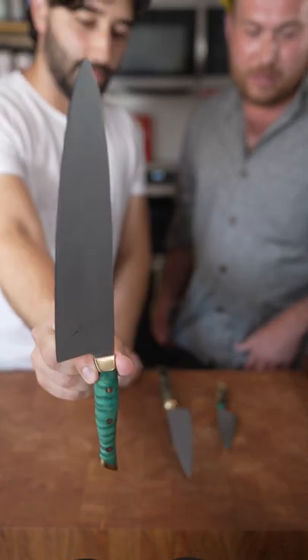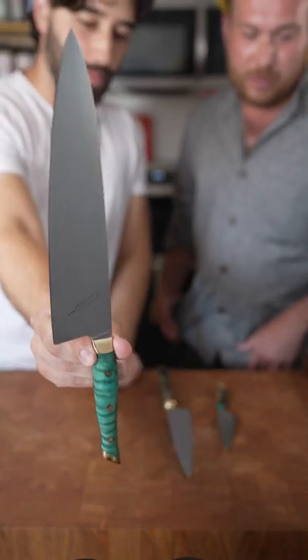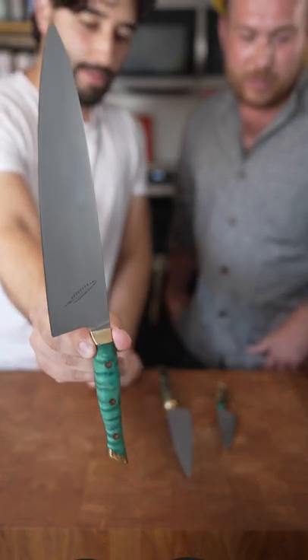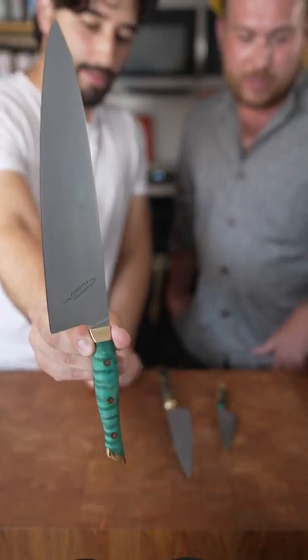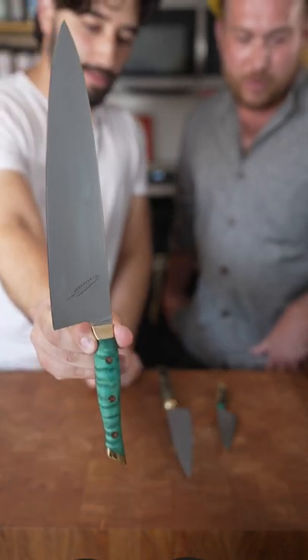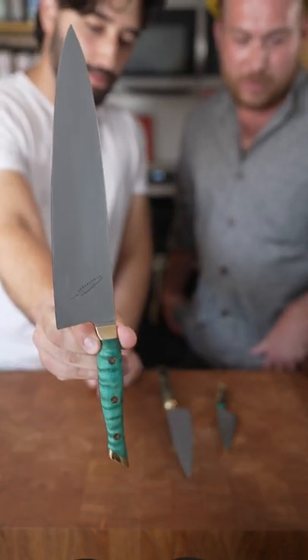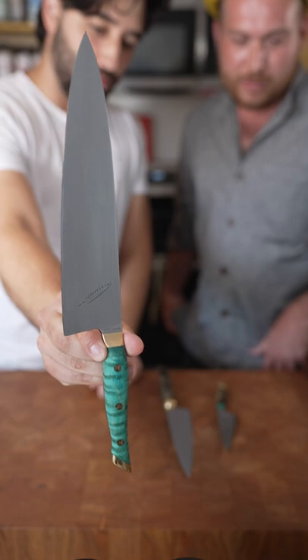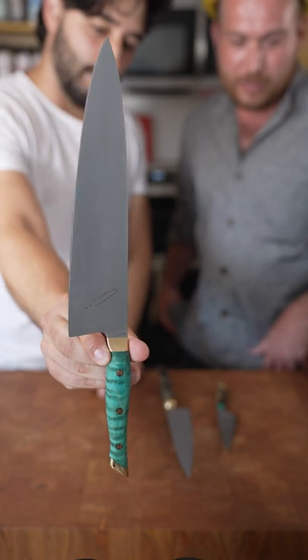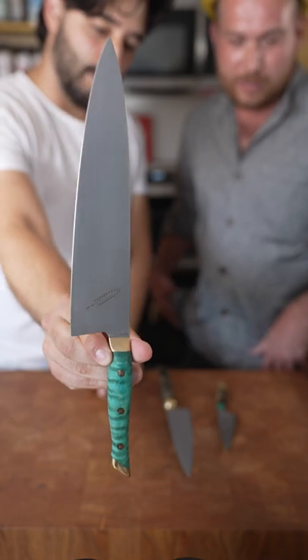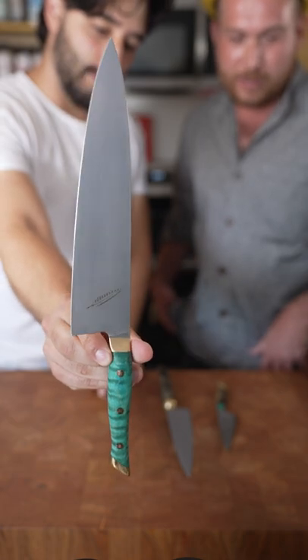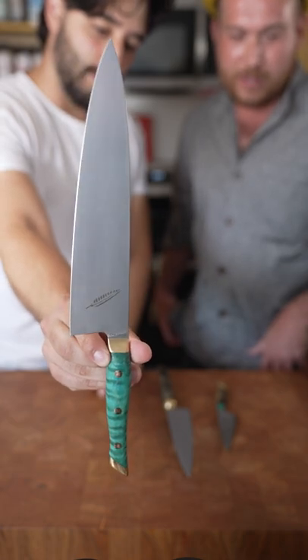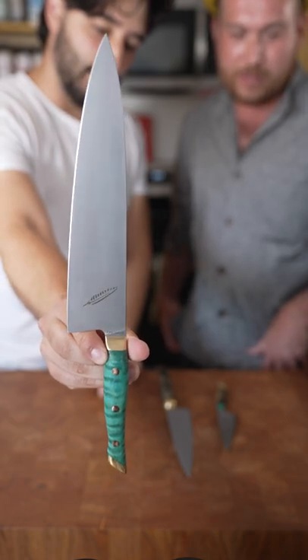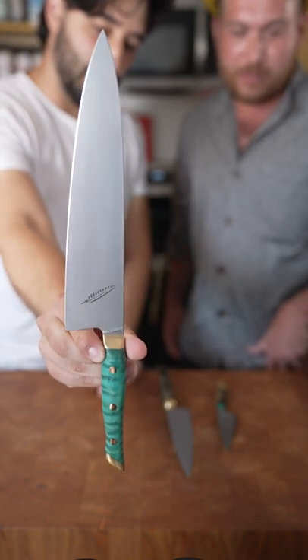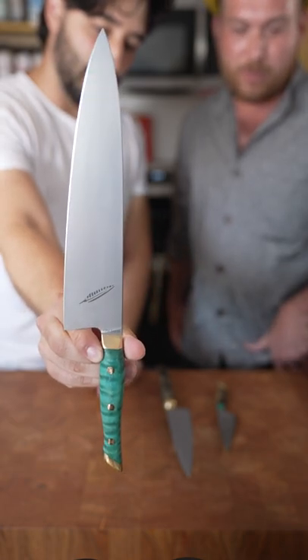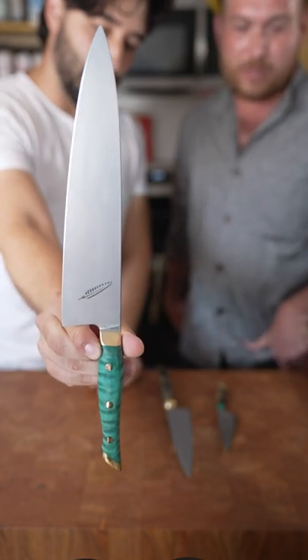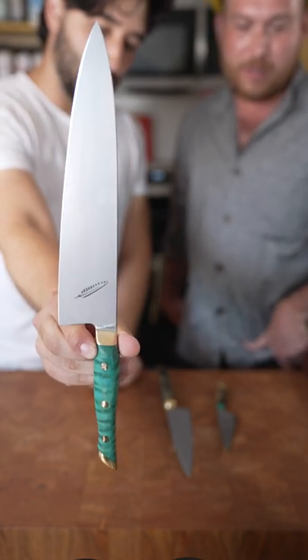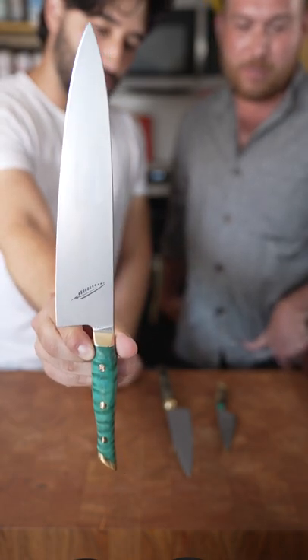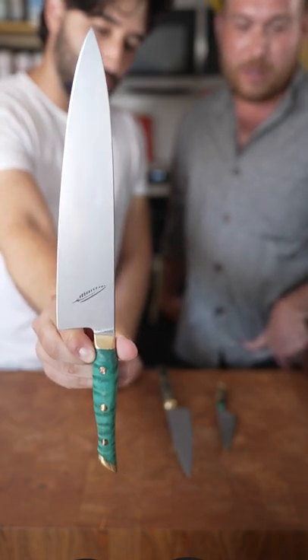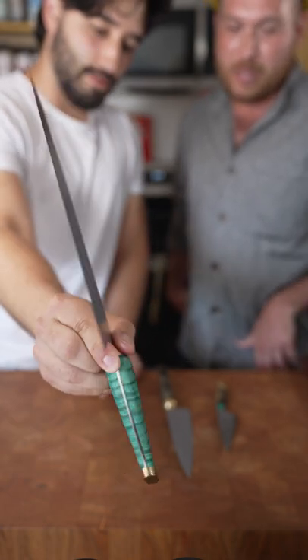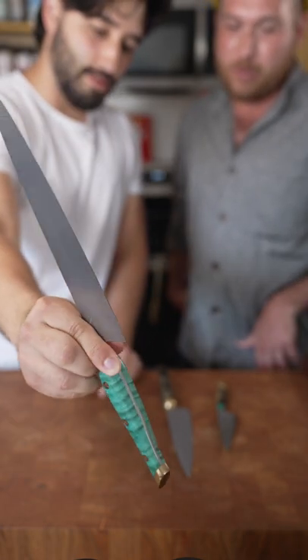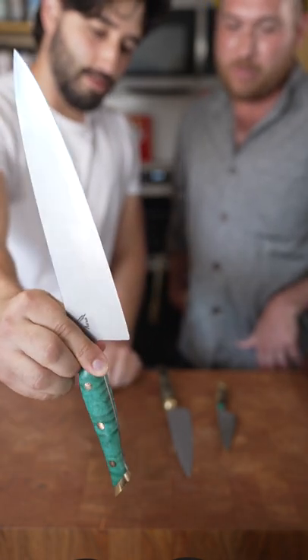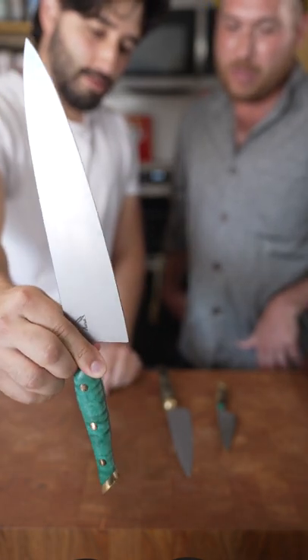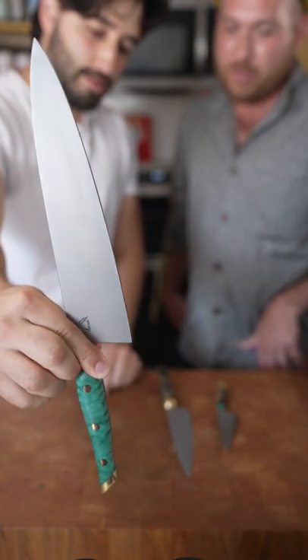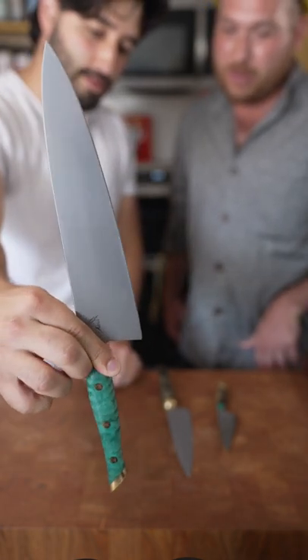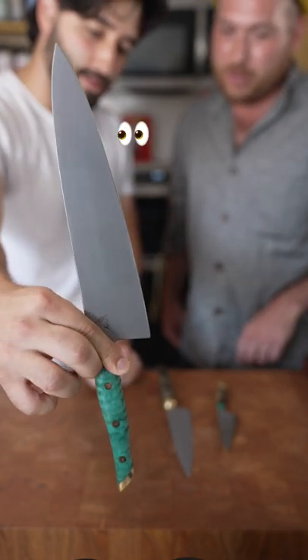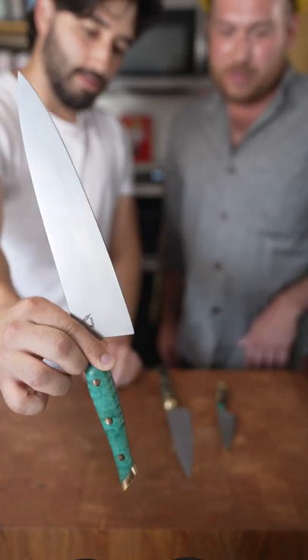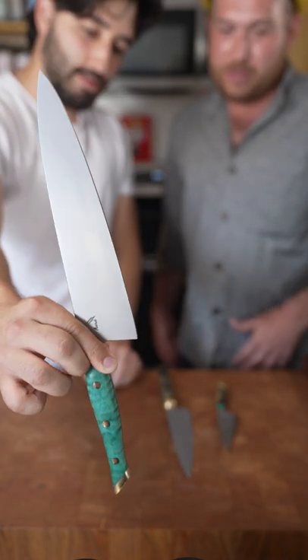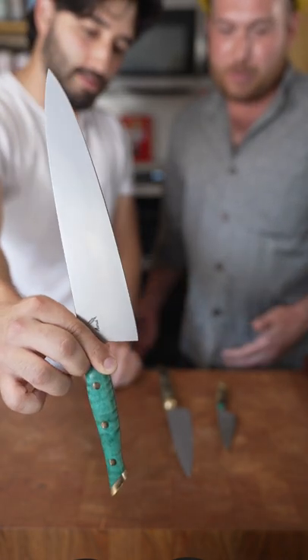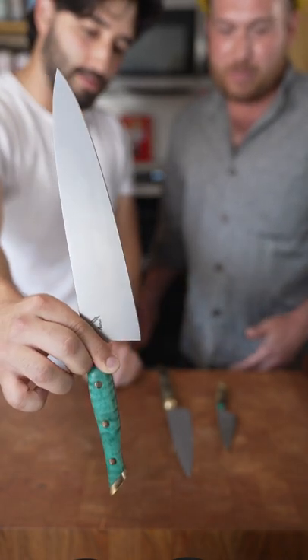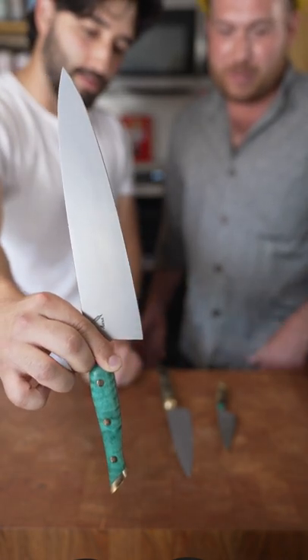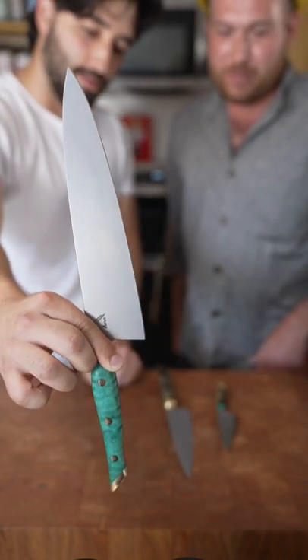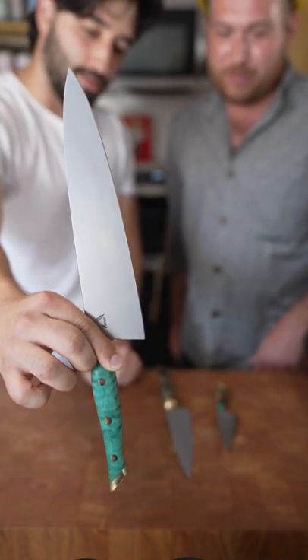That's the Or2. That's our latest and greatest. It's a full-size chef knife — 9.5 inches. It's just a perfect chef knife.